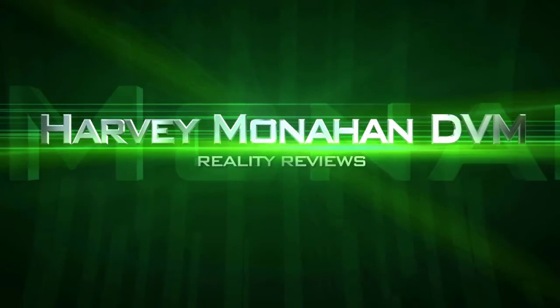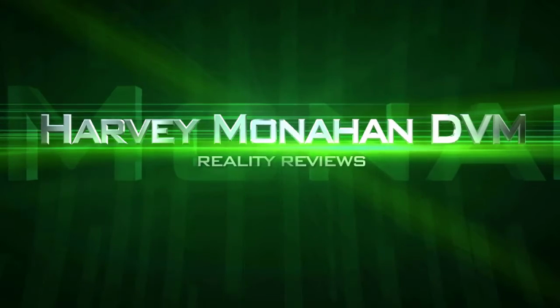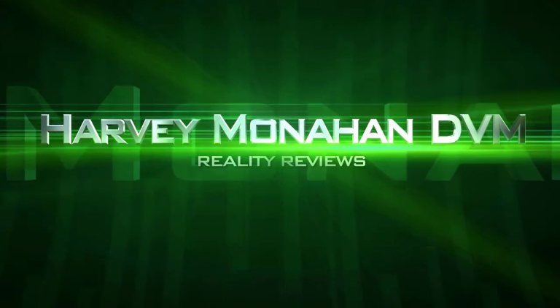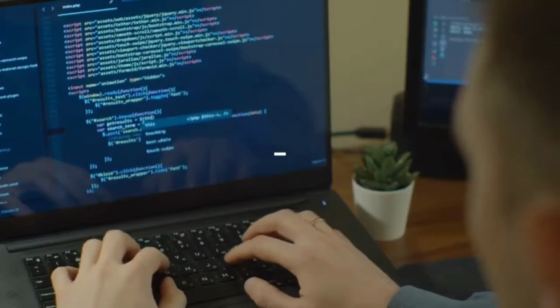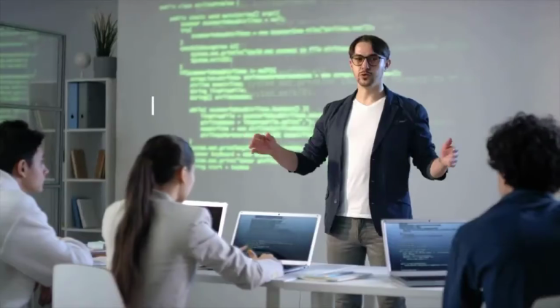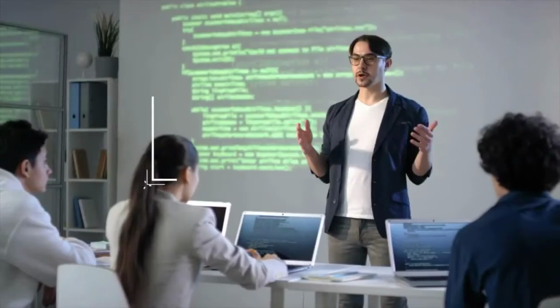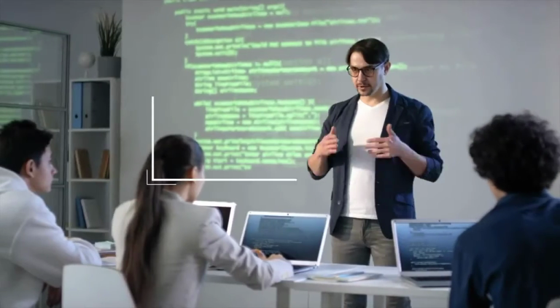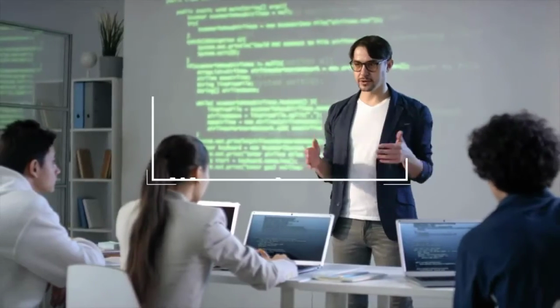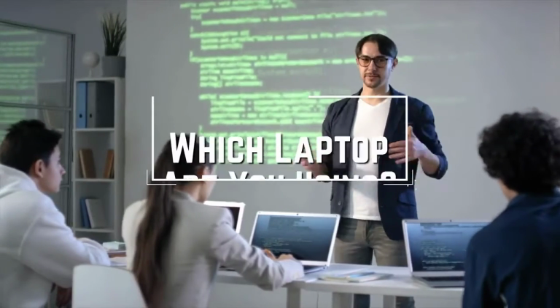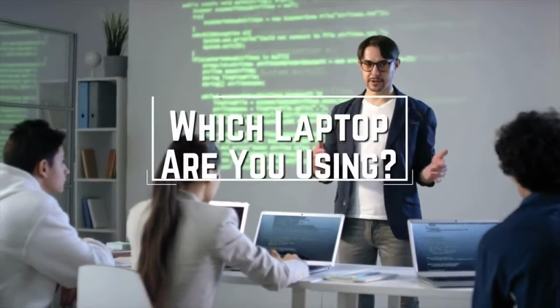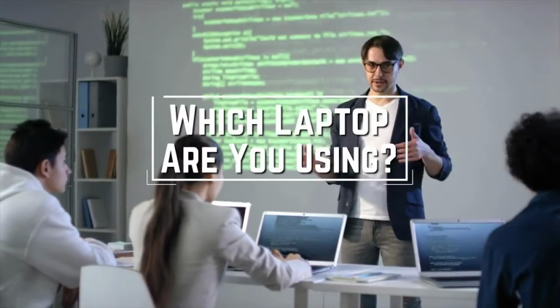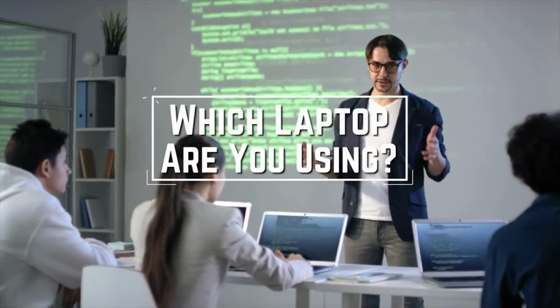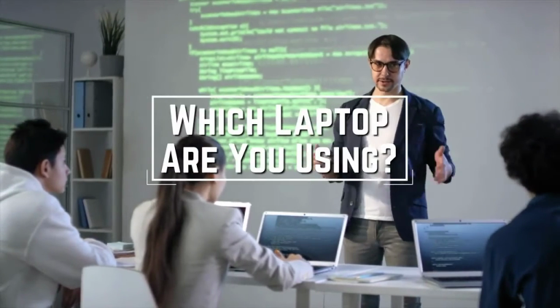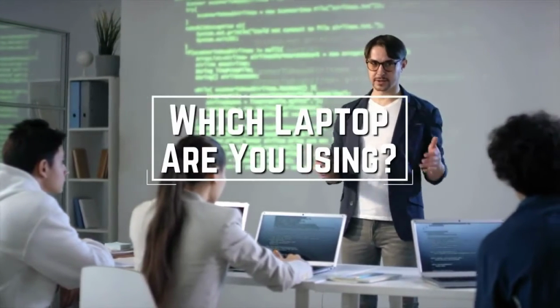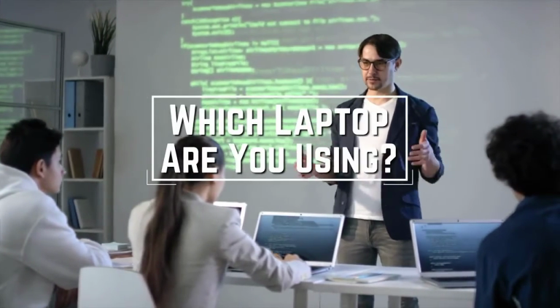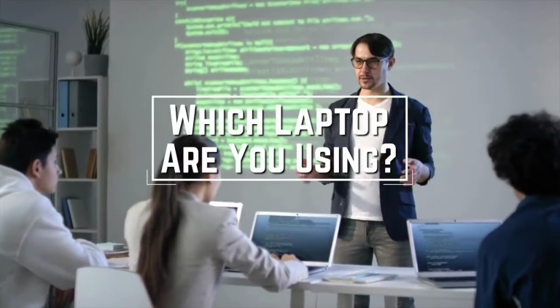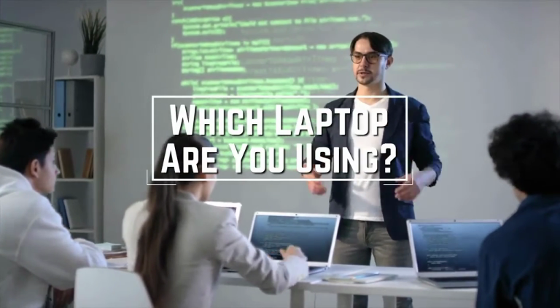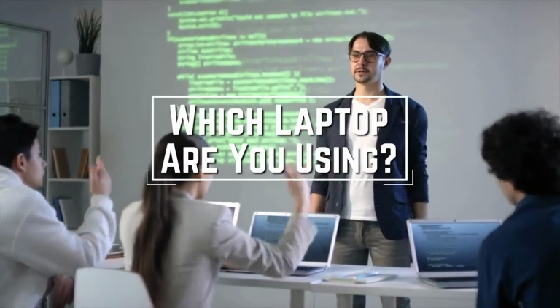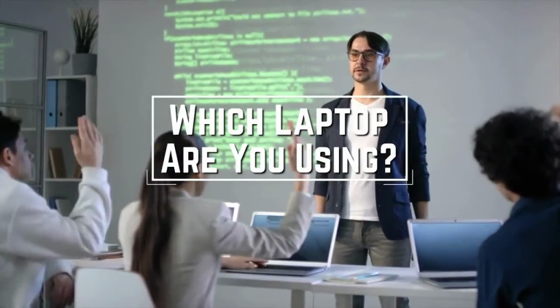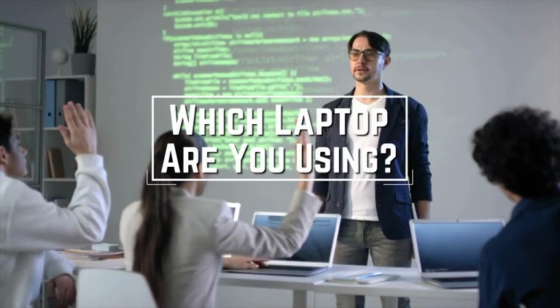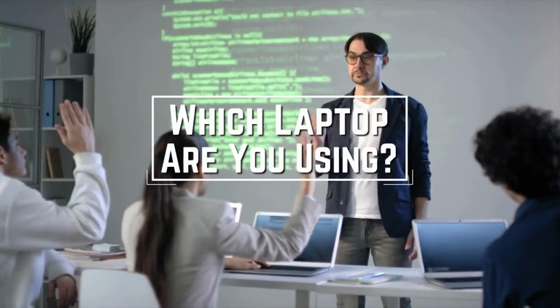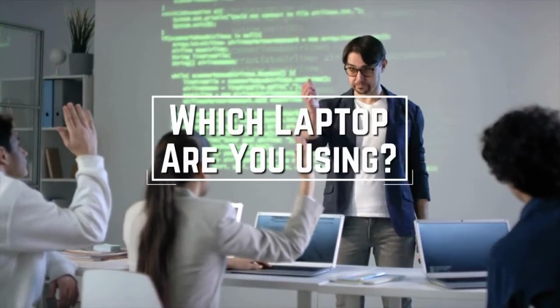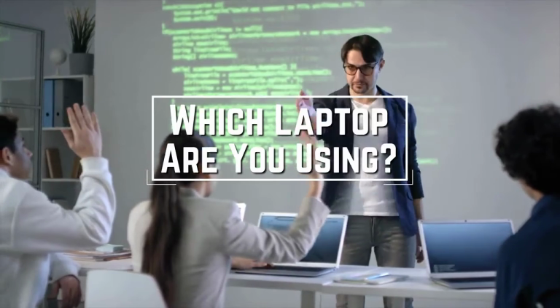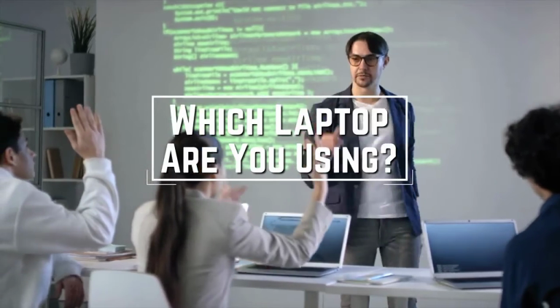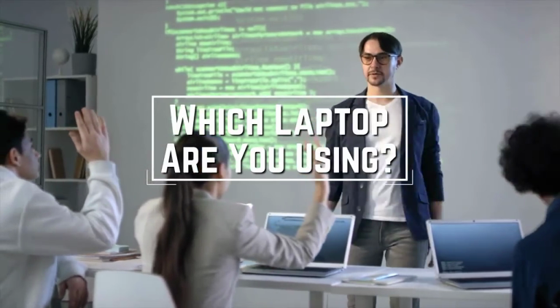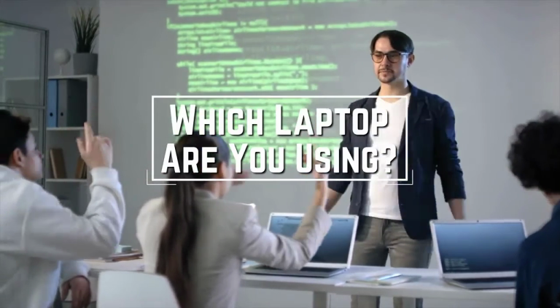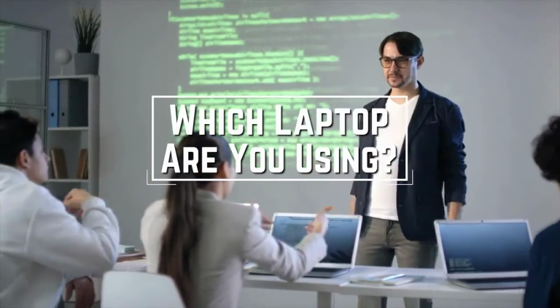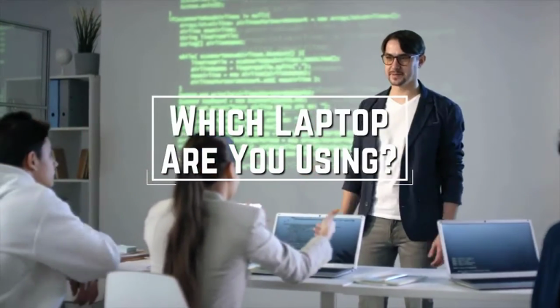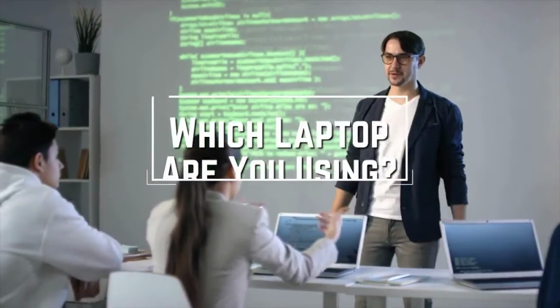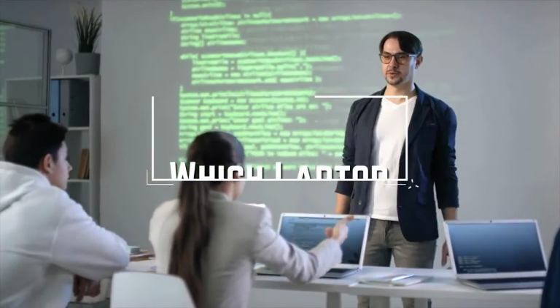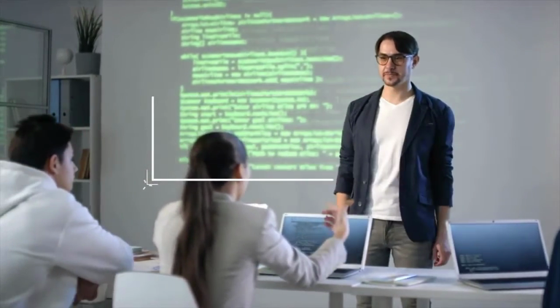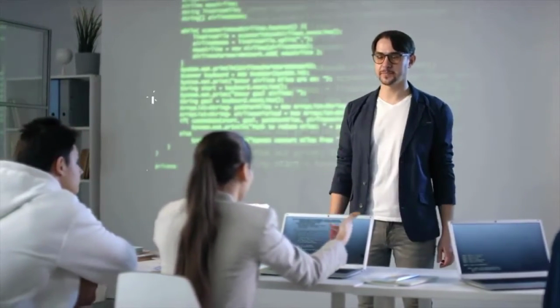I have a question for you guys: which laptop are you using right now and what is your opinion on it? Let me know in the comments.